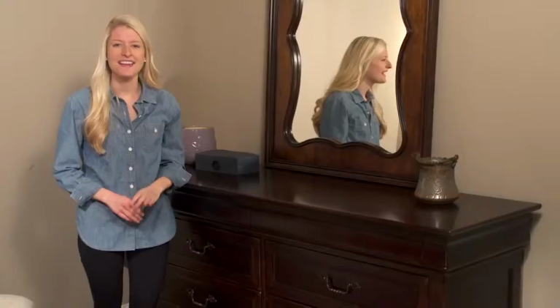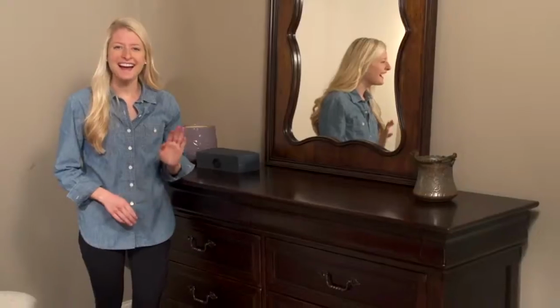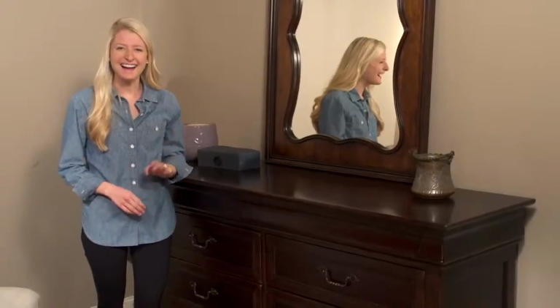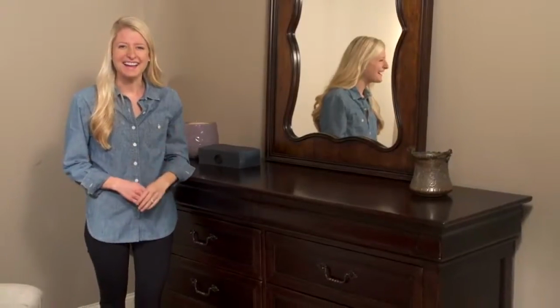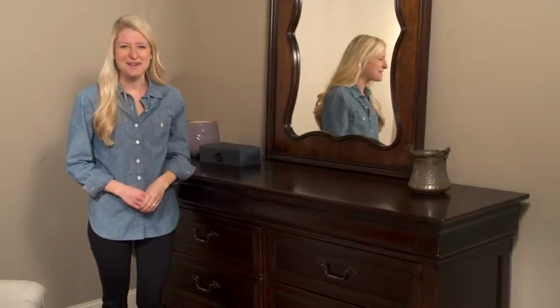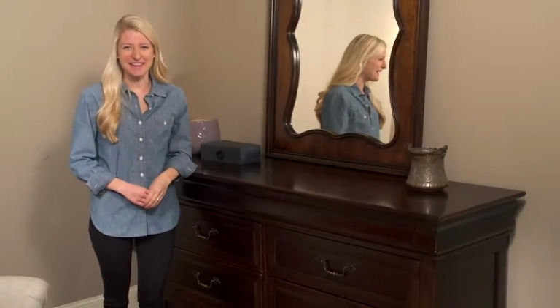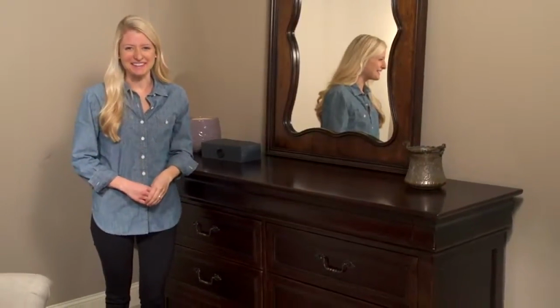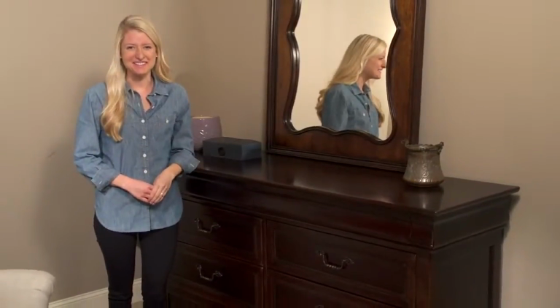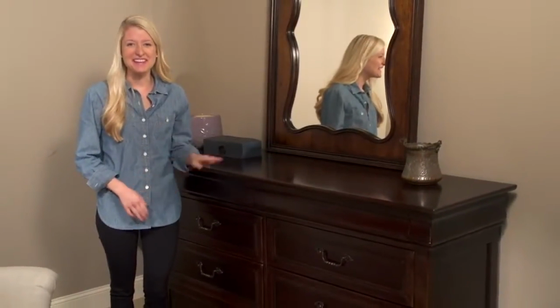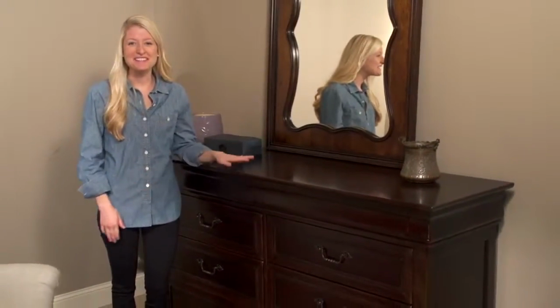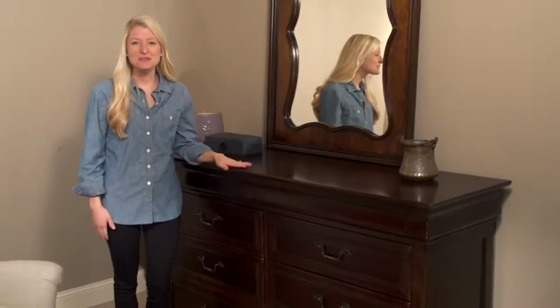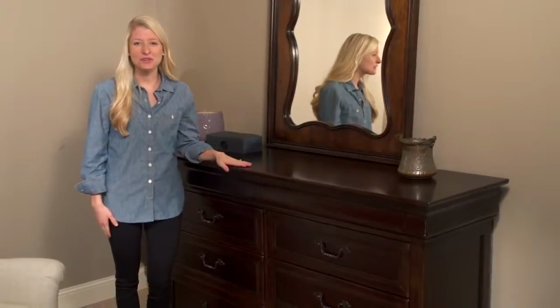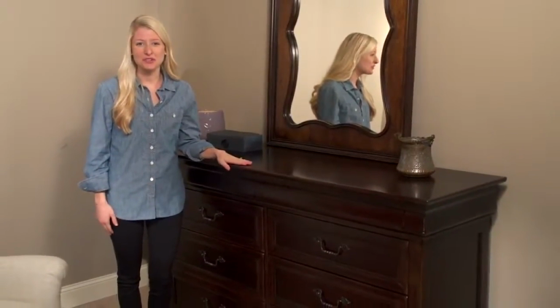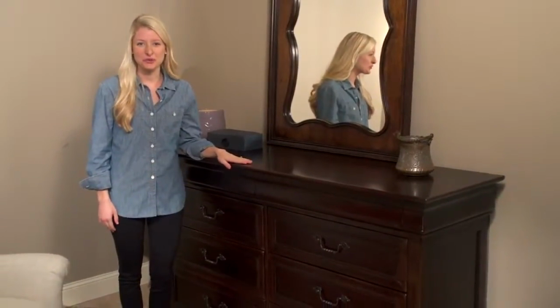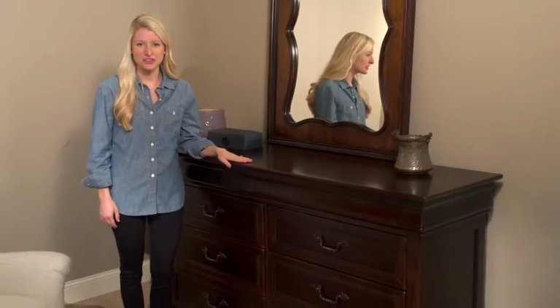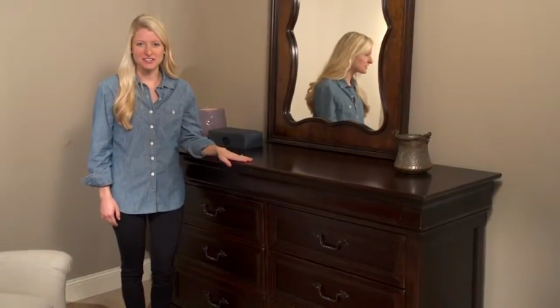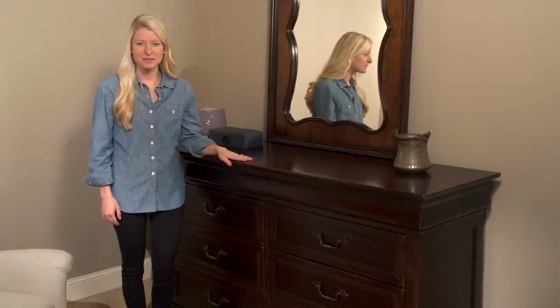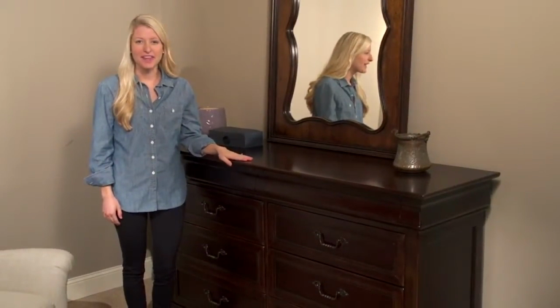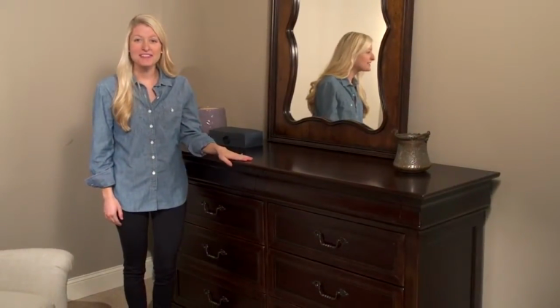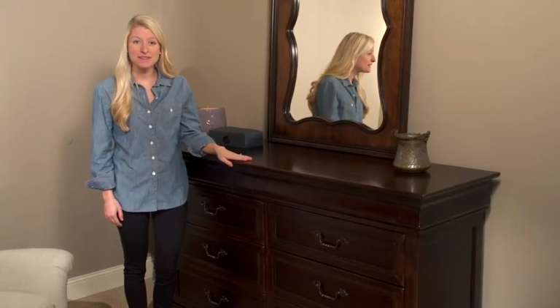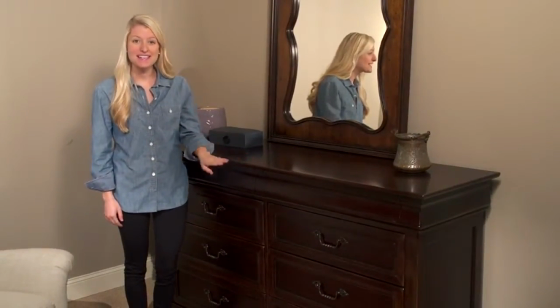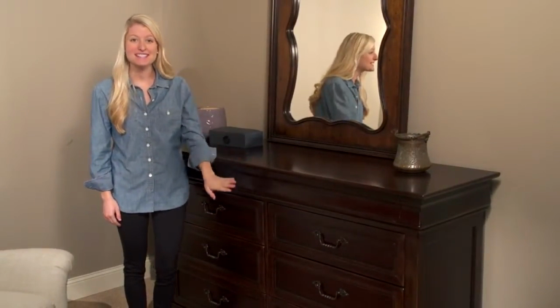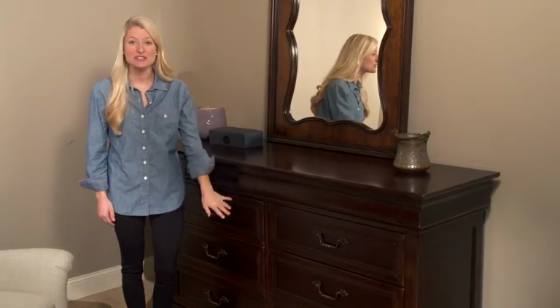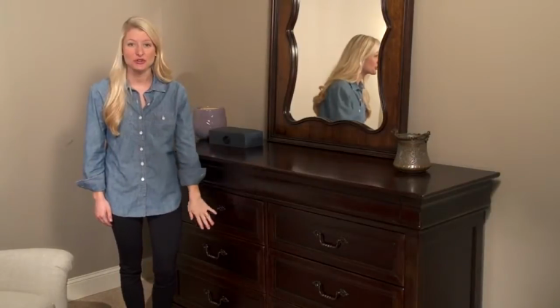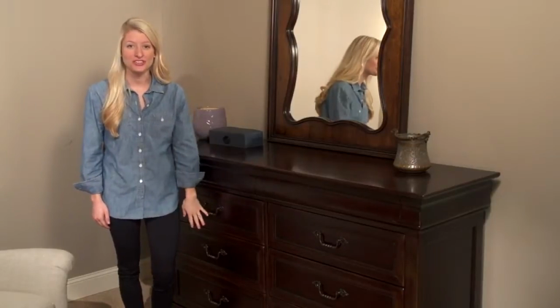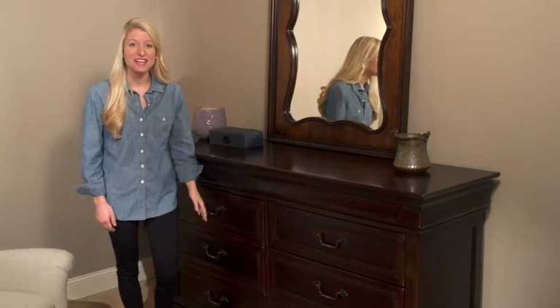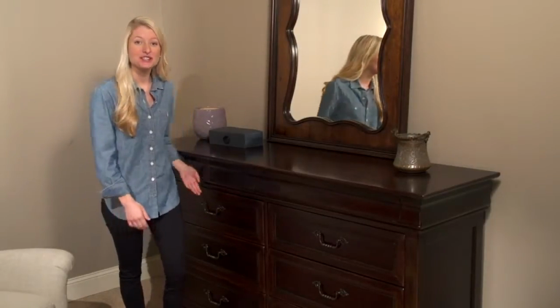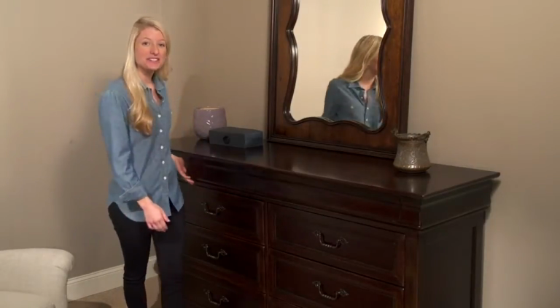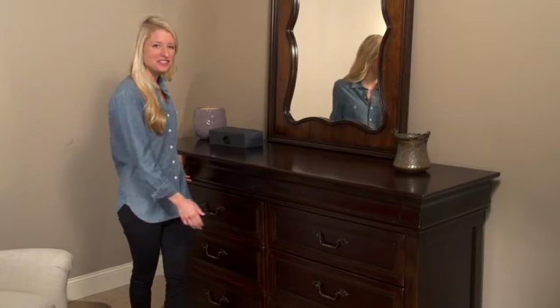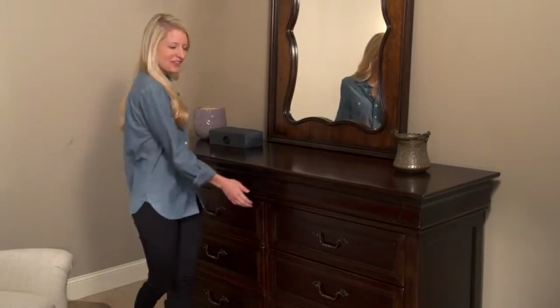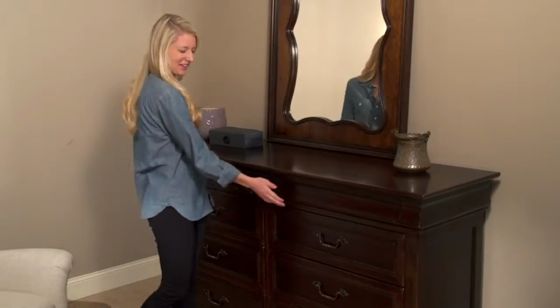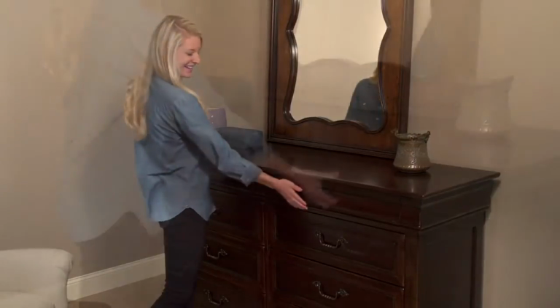Hi, I'm Paige and this is Cordeval's drawer dresser. This piece has six drawers and two additional that are hidden.